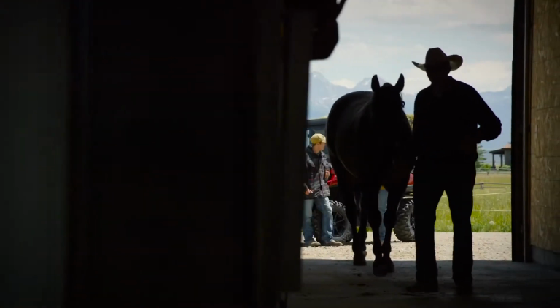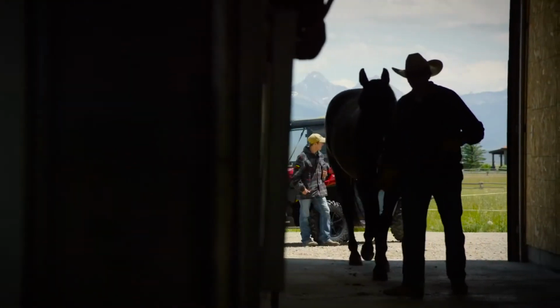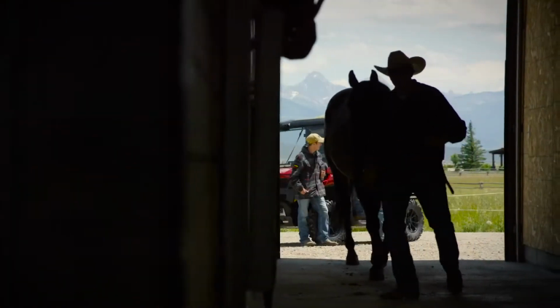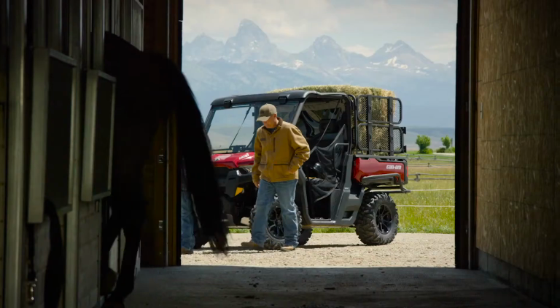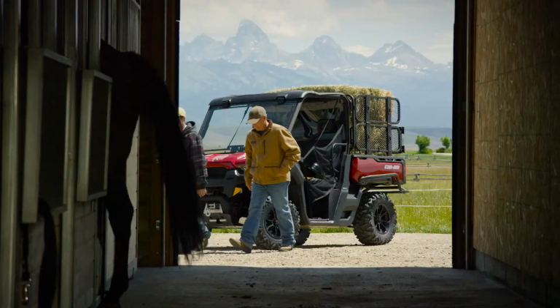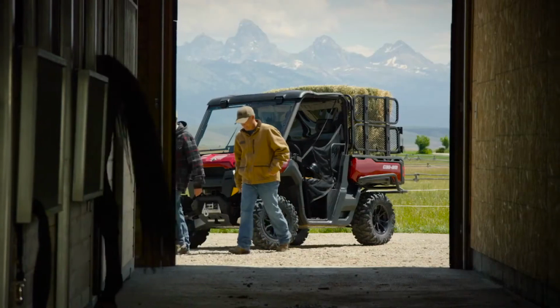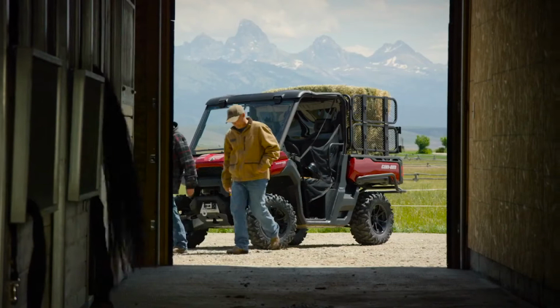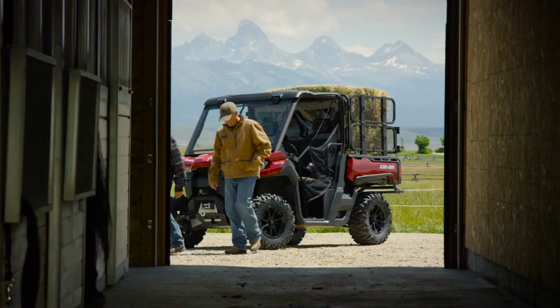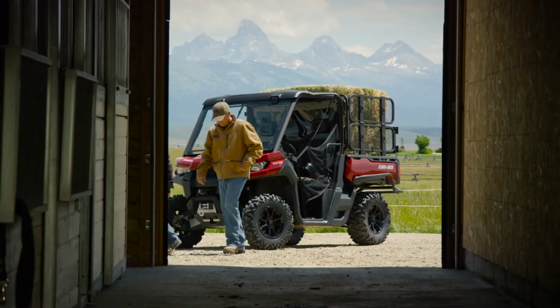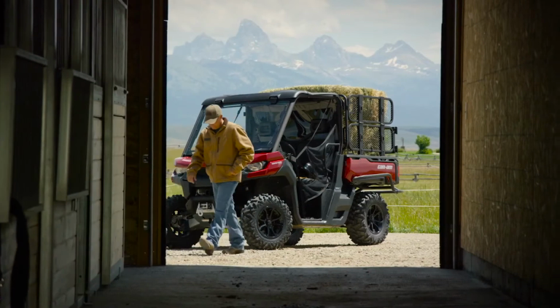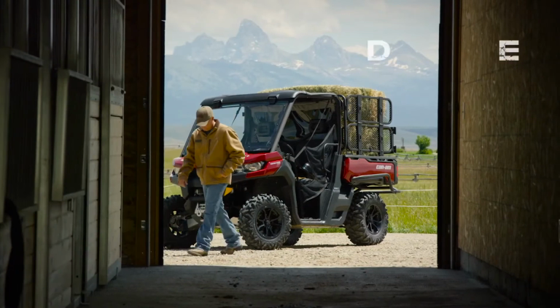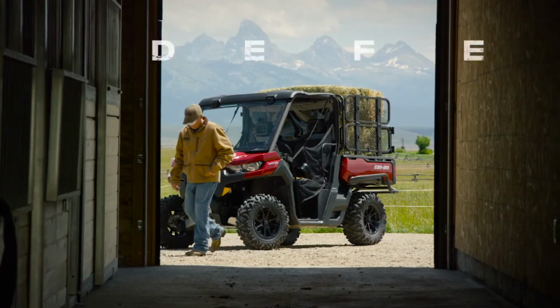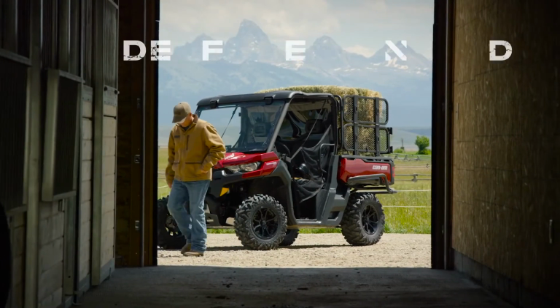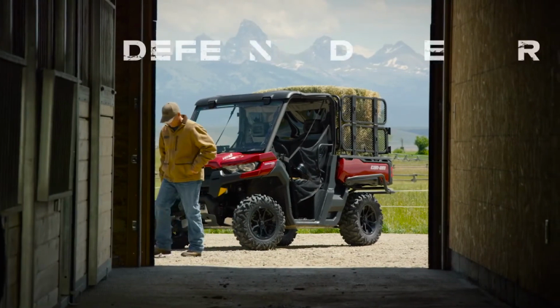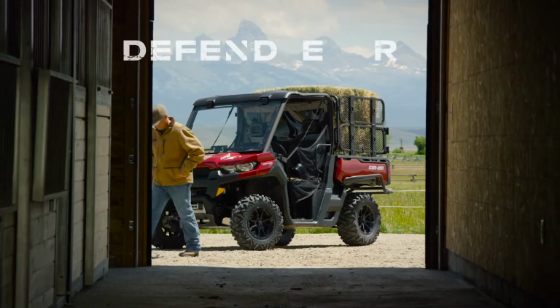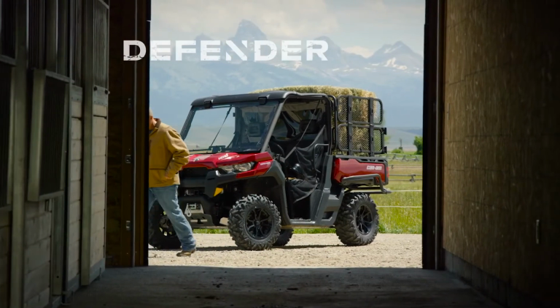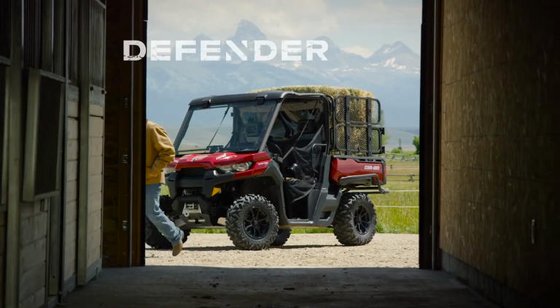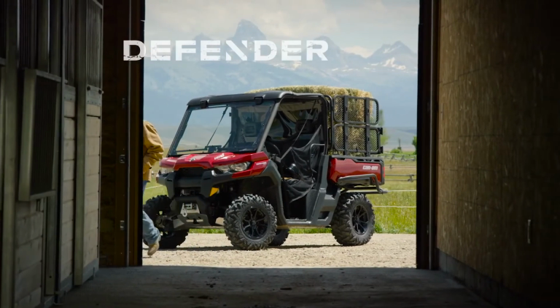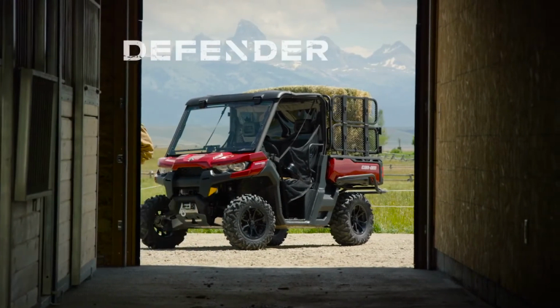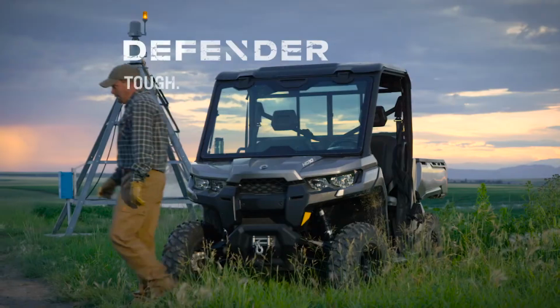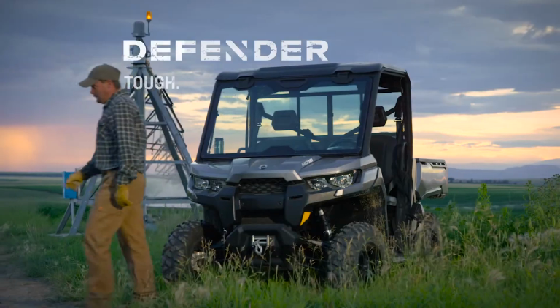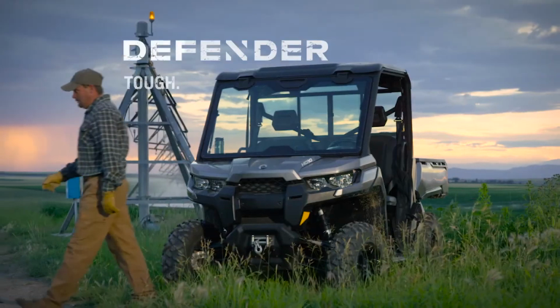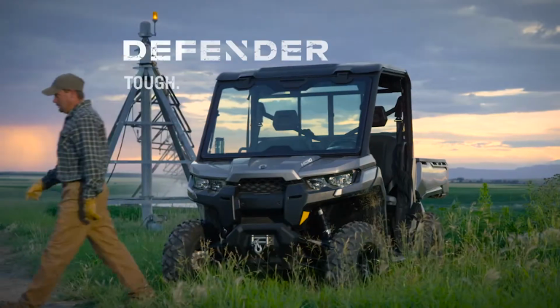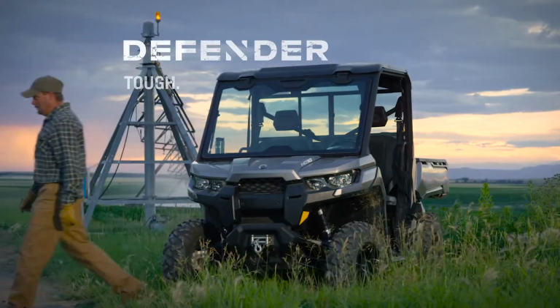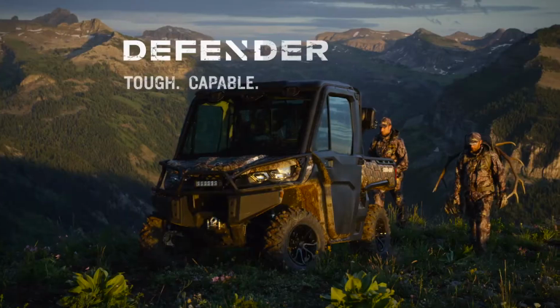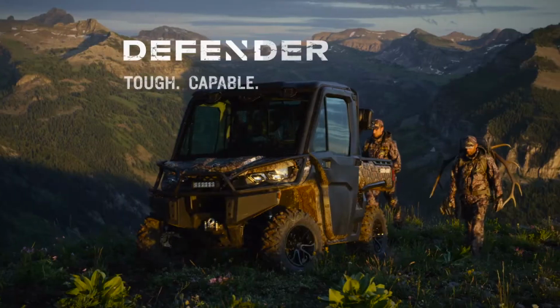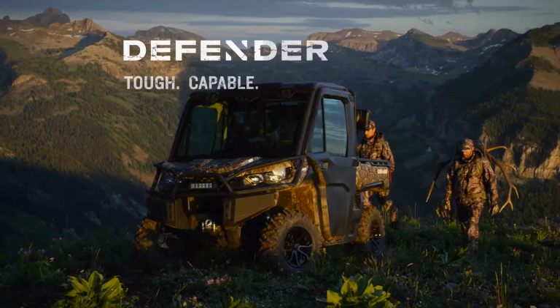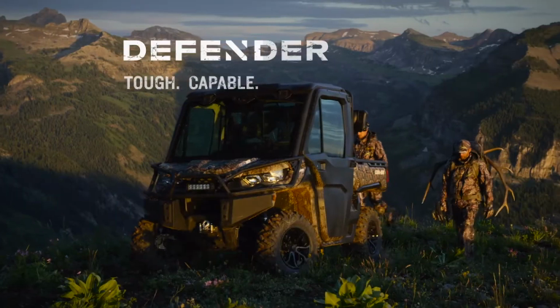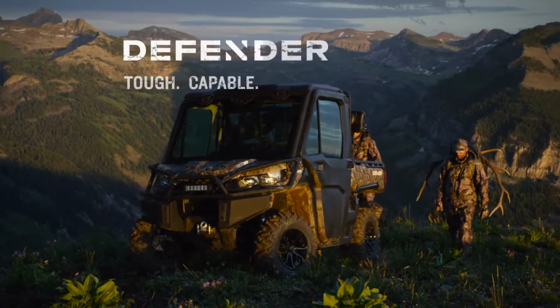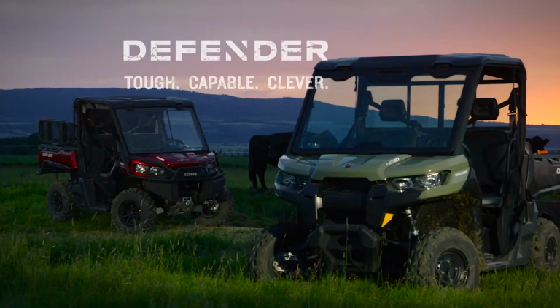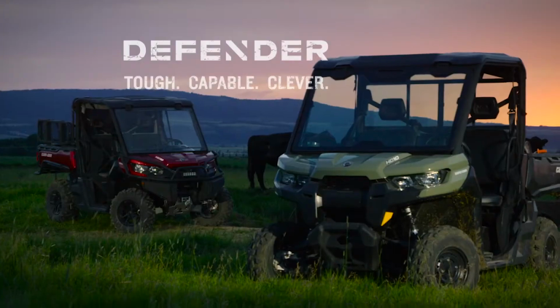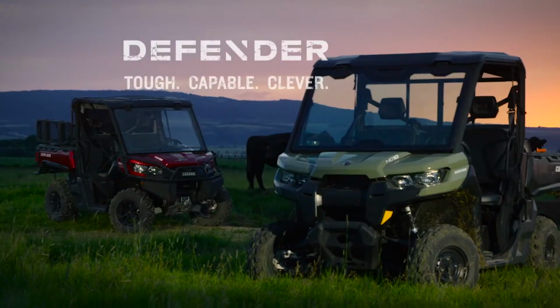The all-new Can-Am Defender. Tough. Capable. Clever.